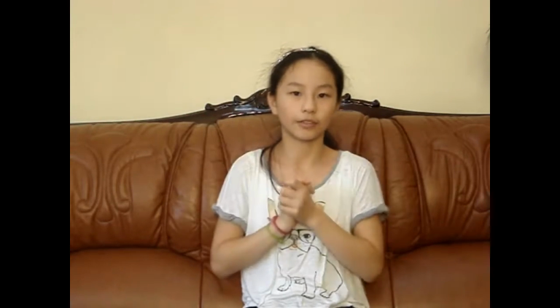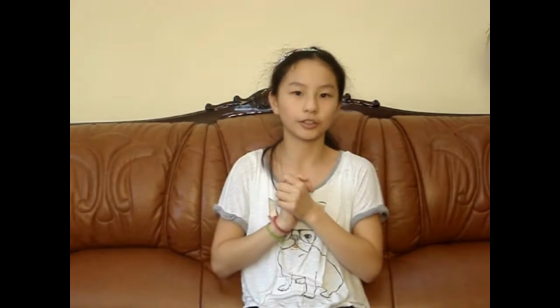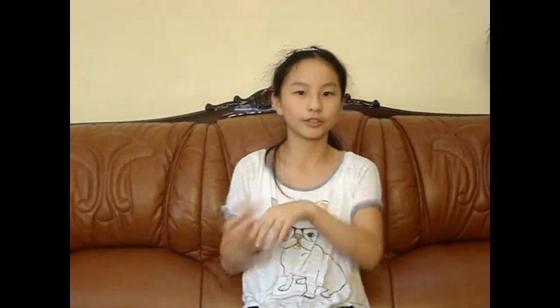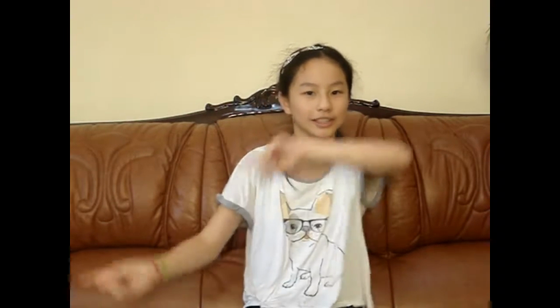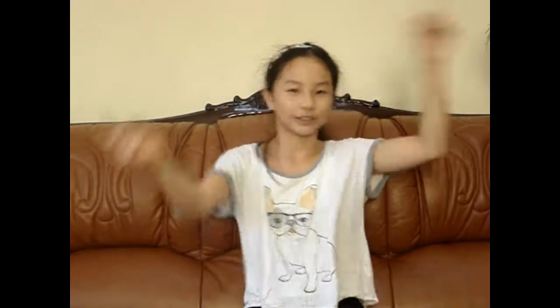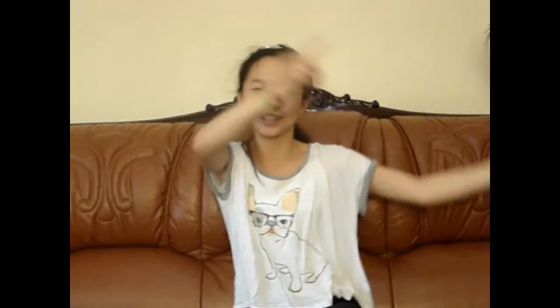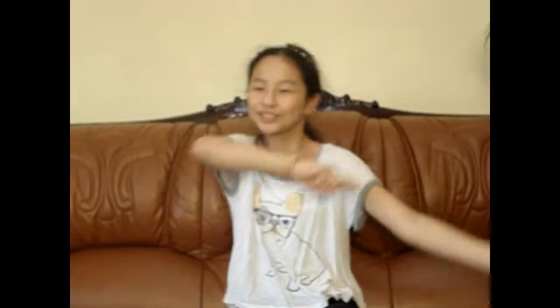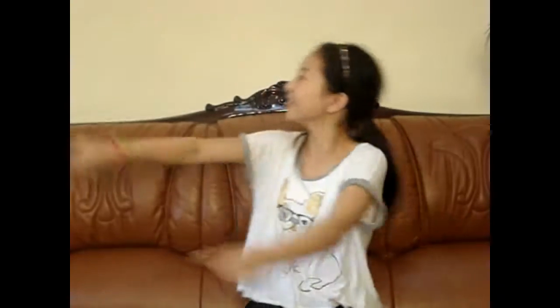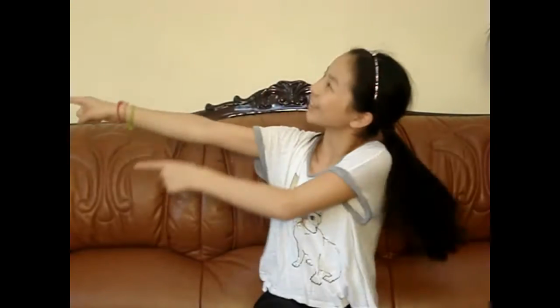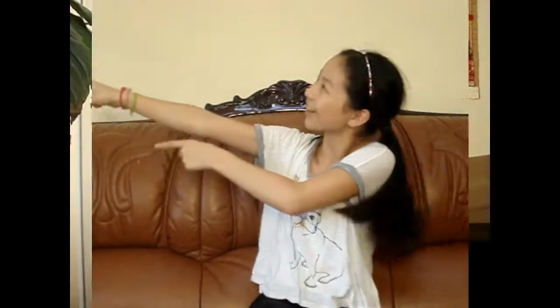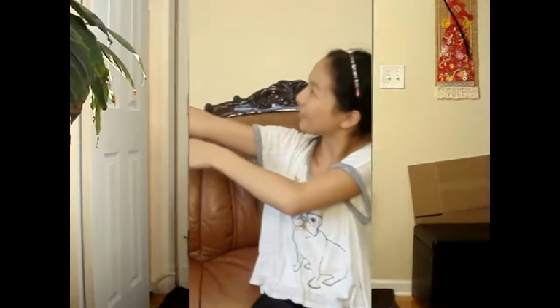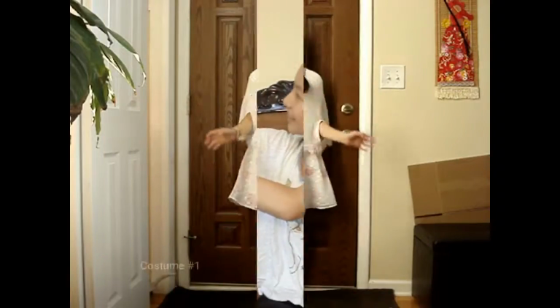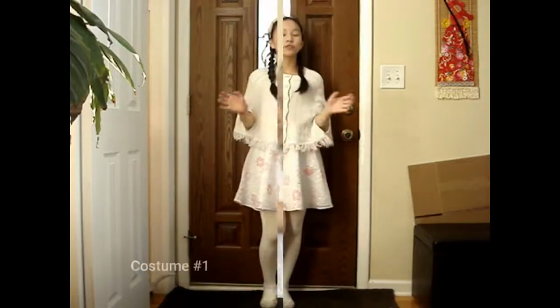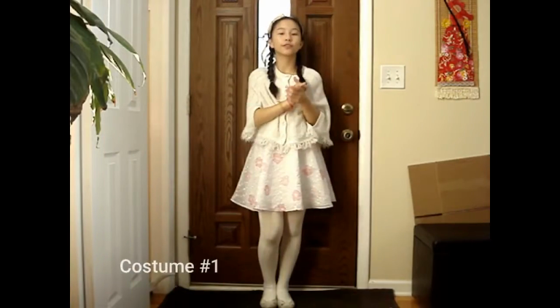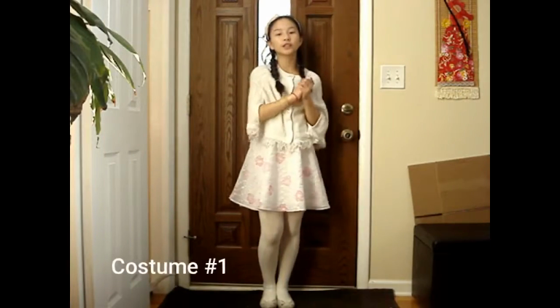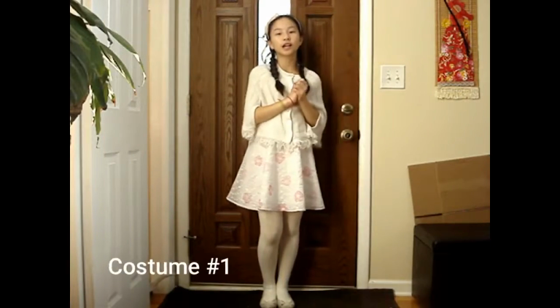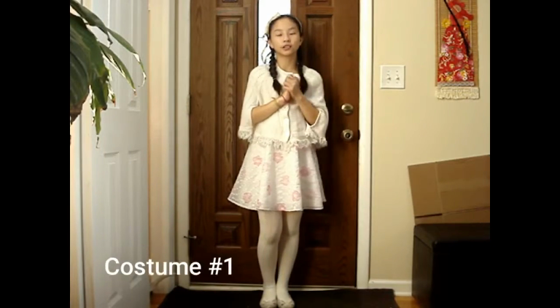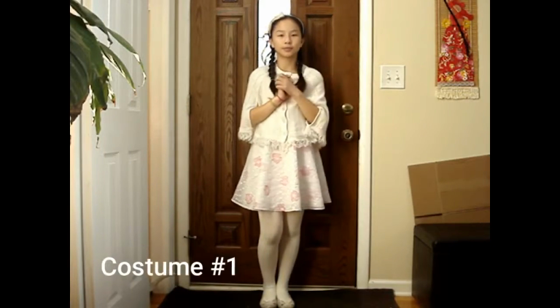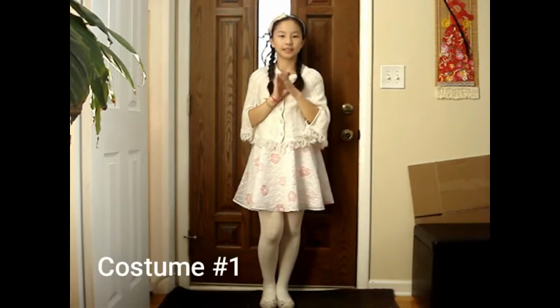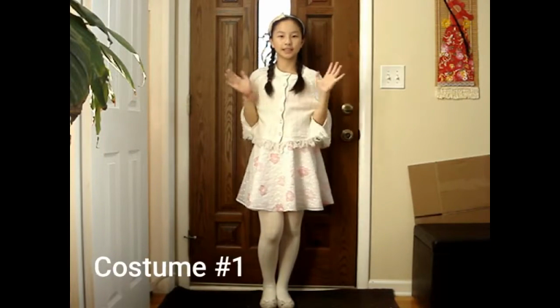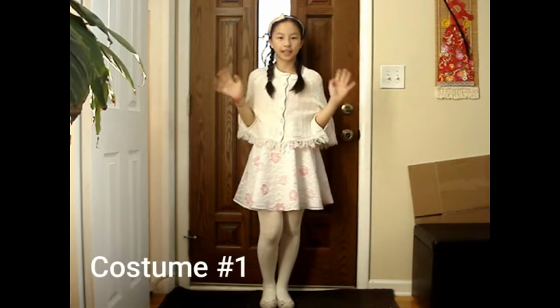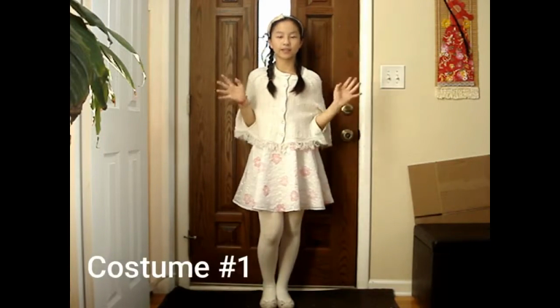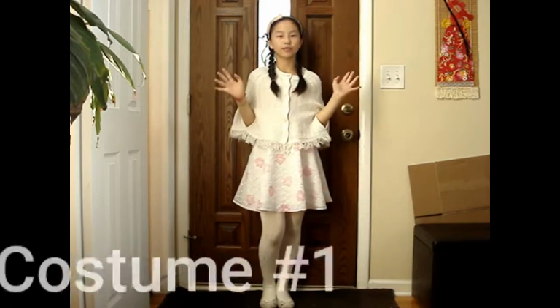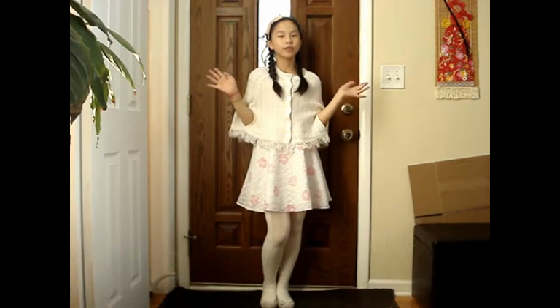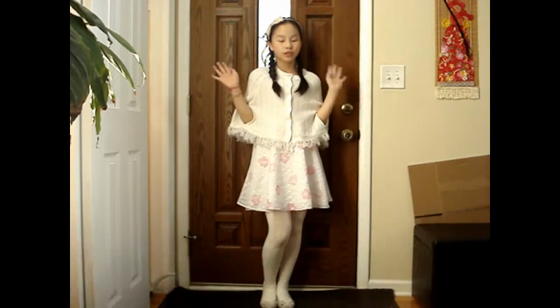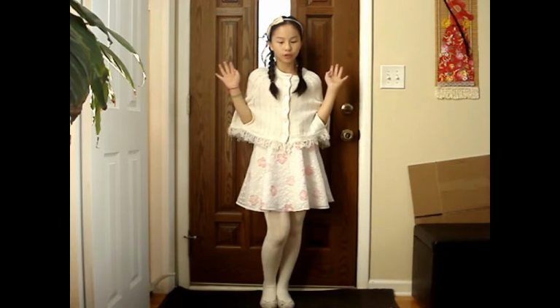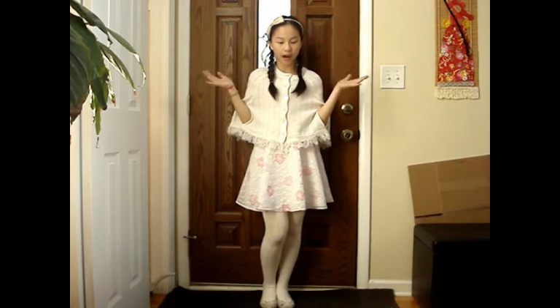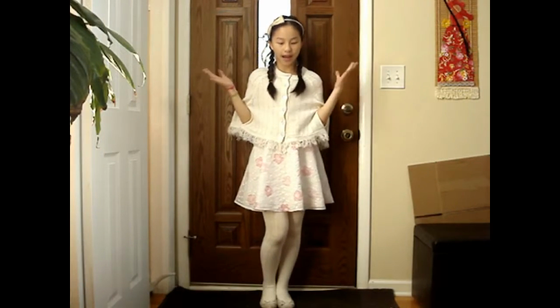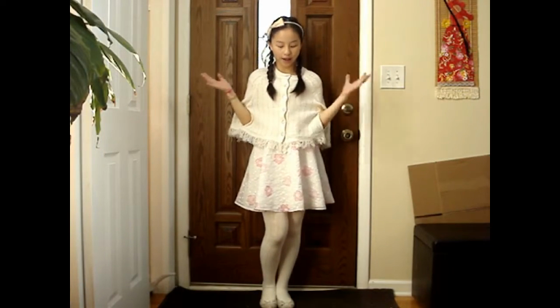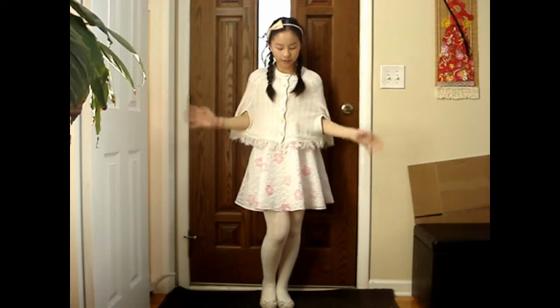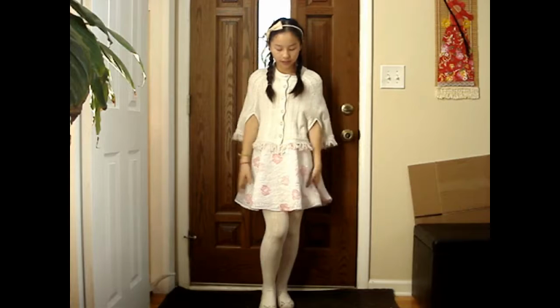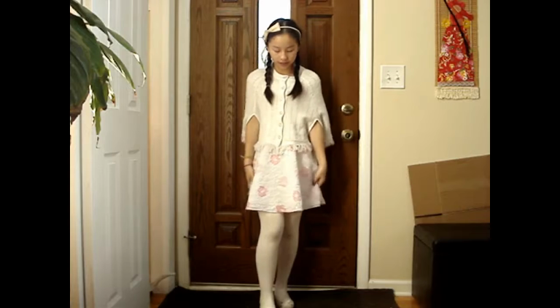And without further ado, let's get straight on to the video. So for the first costume, it's the angel.